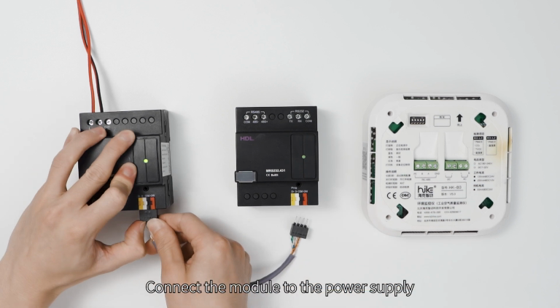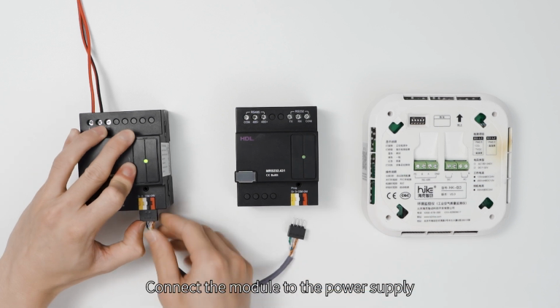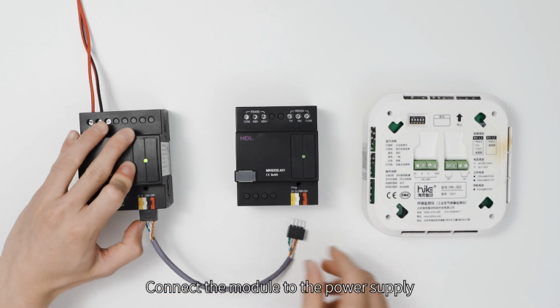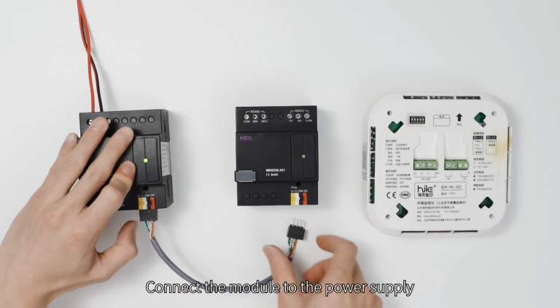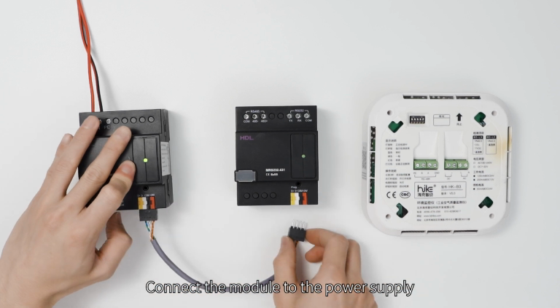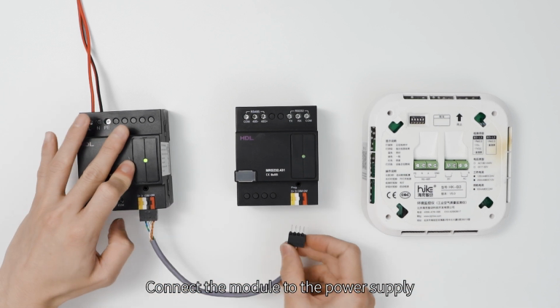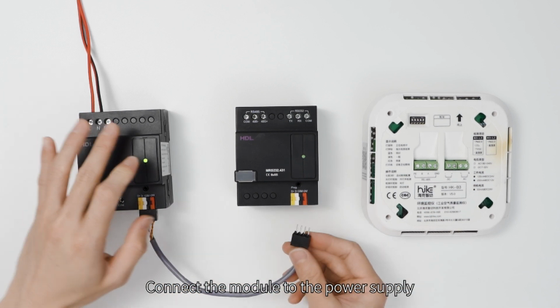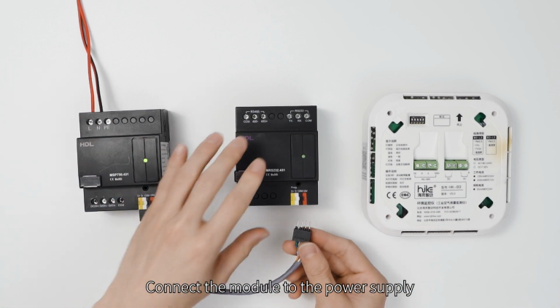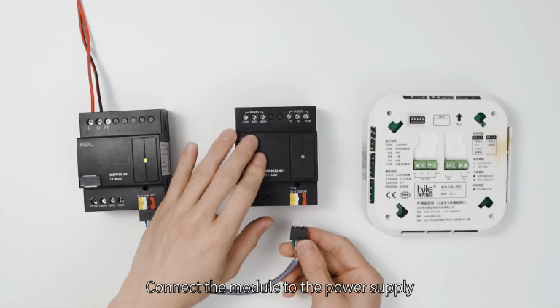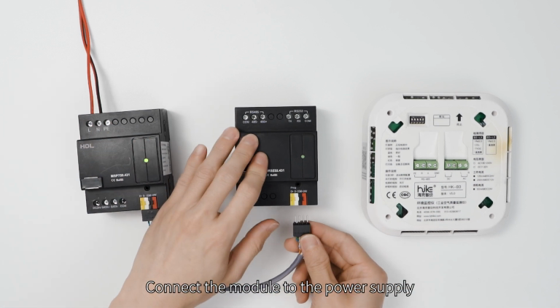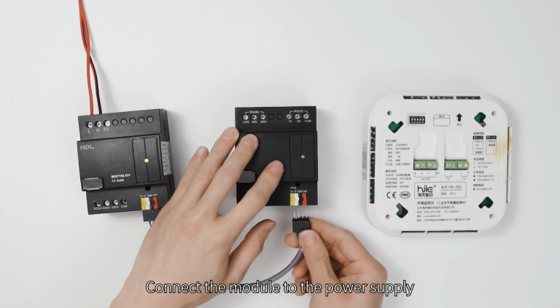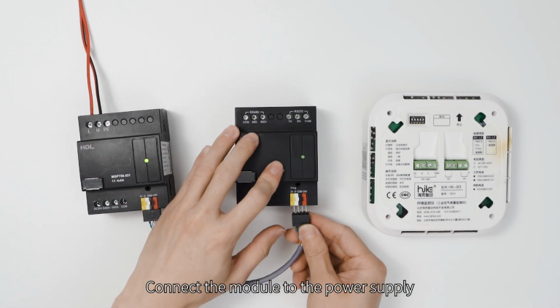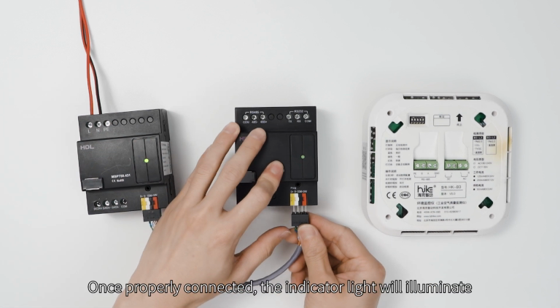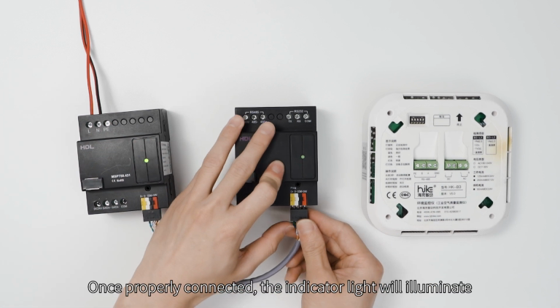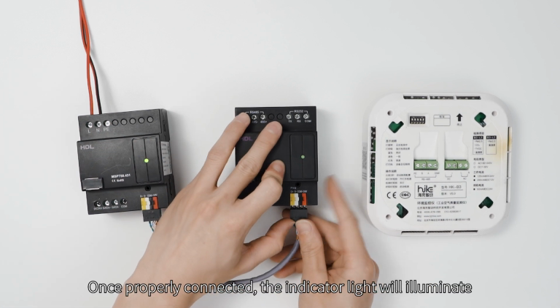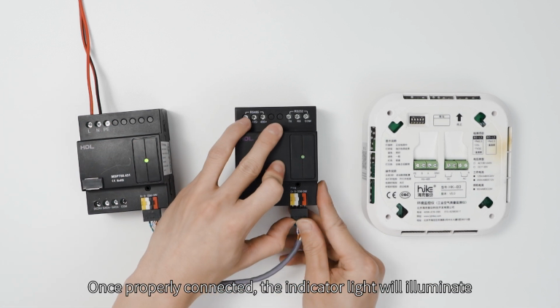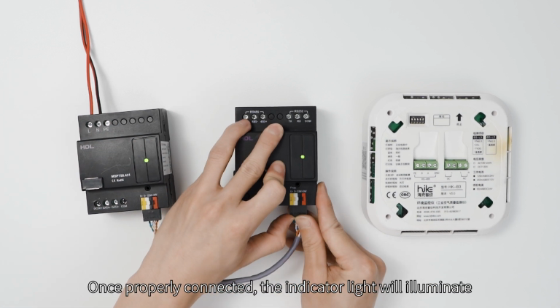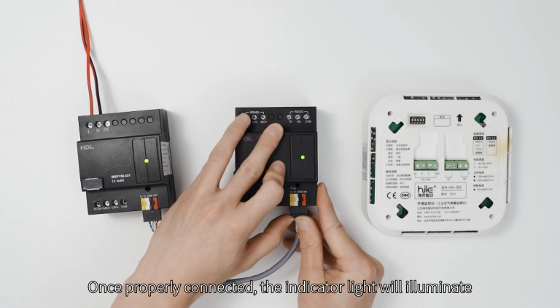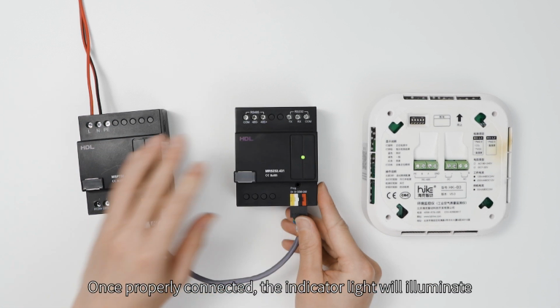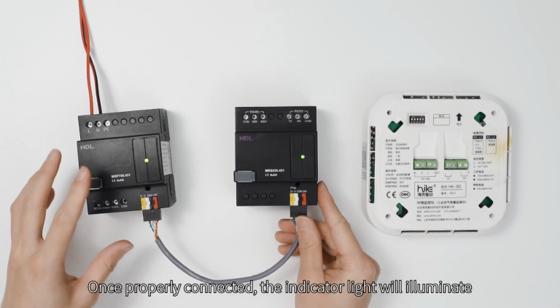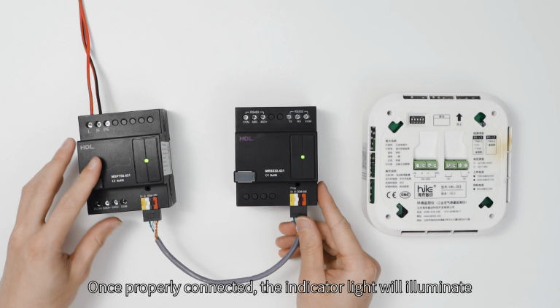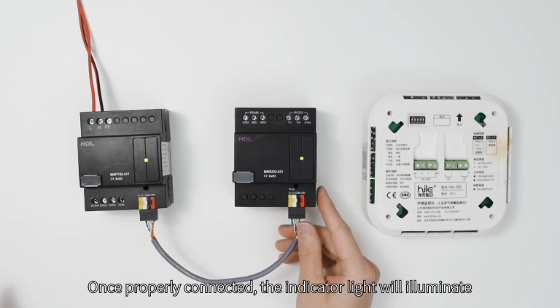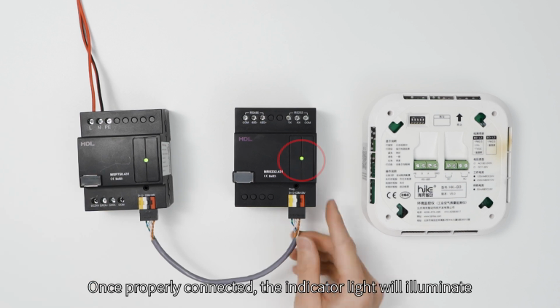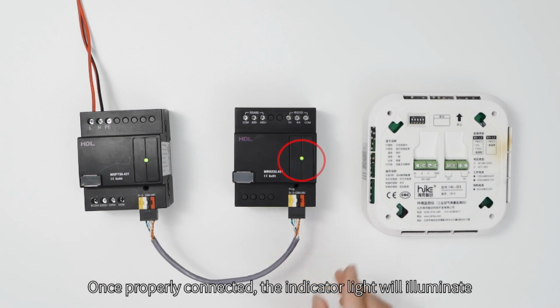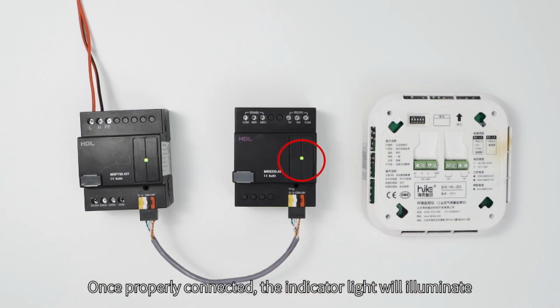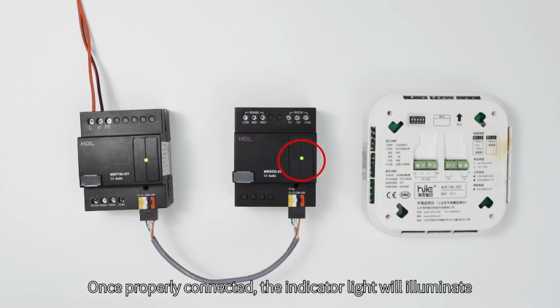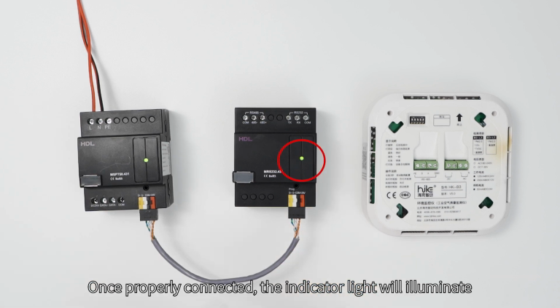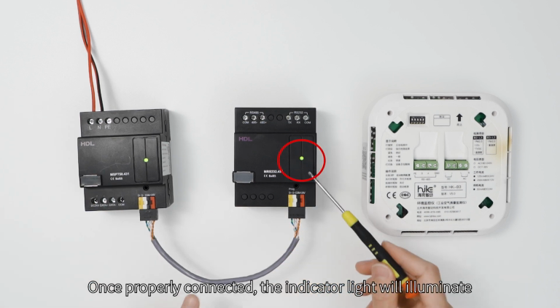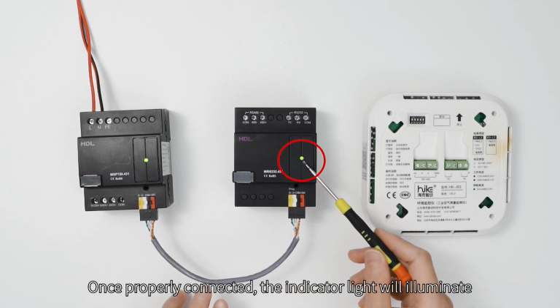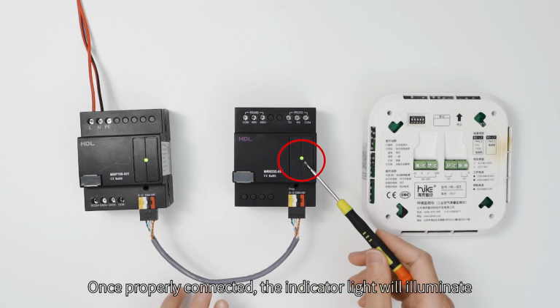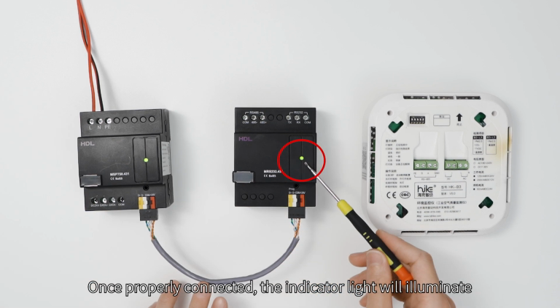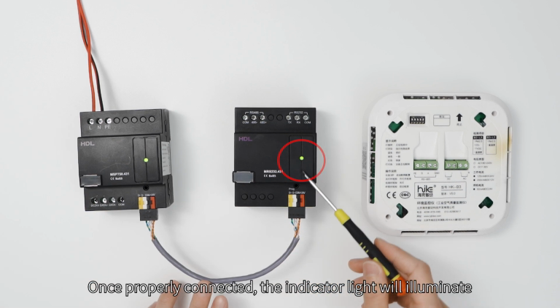Connect the module to the power supply. Once properly connected, the indicator light will illuminate.